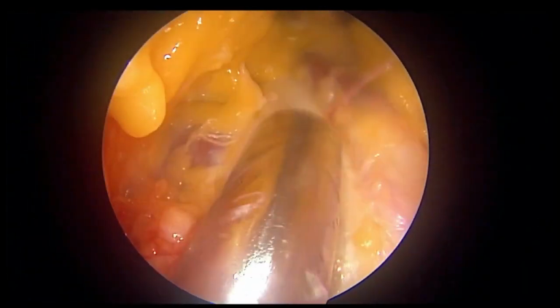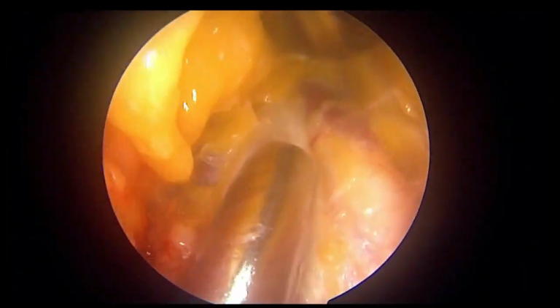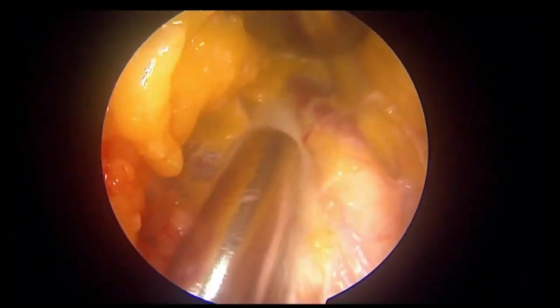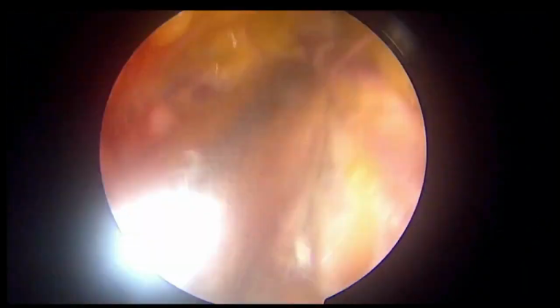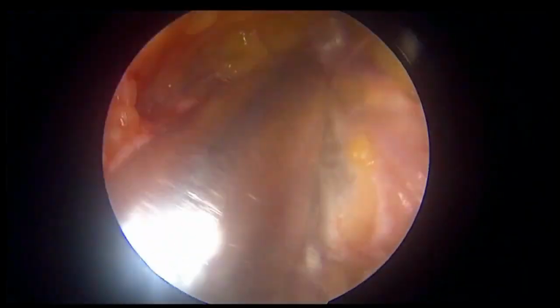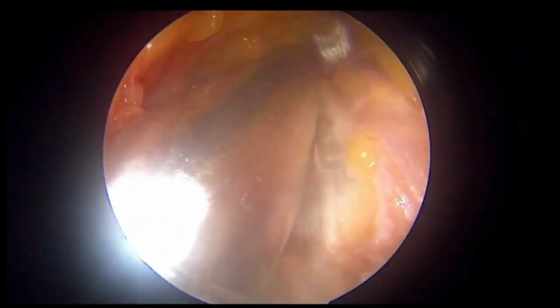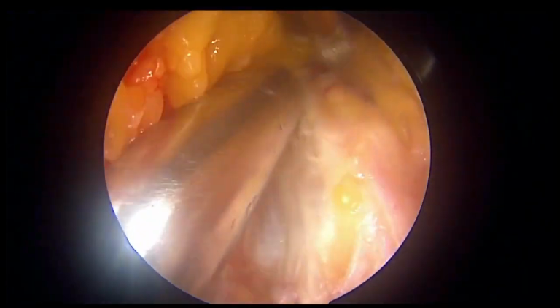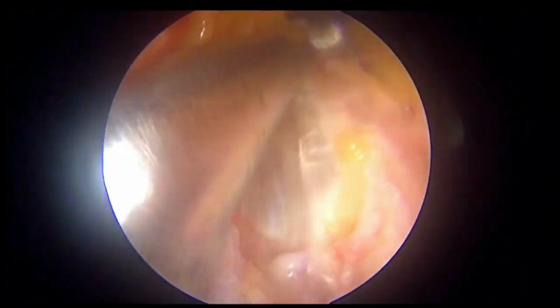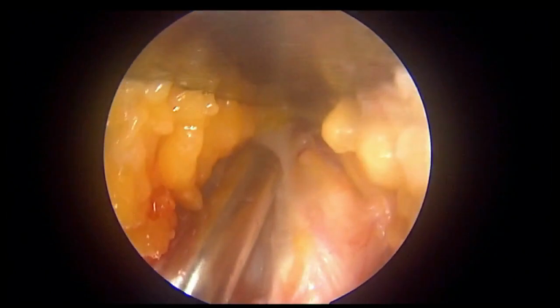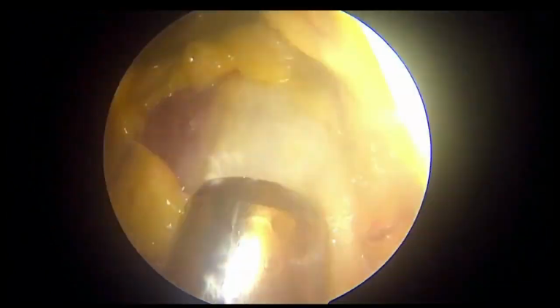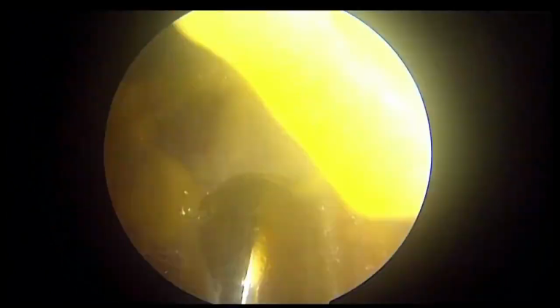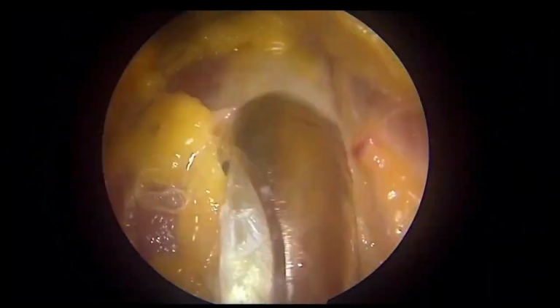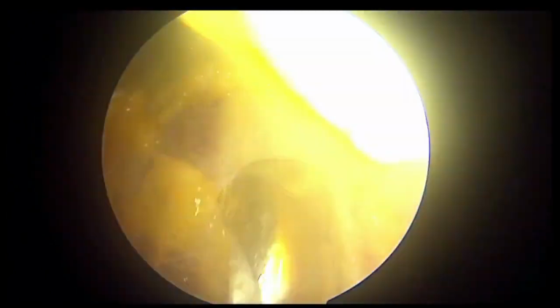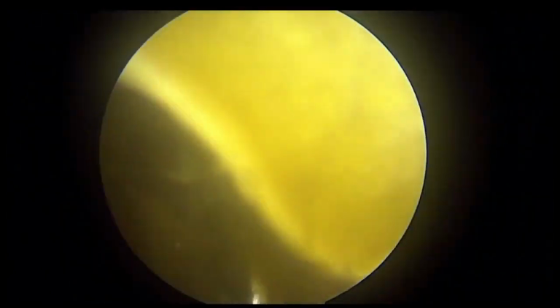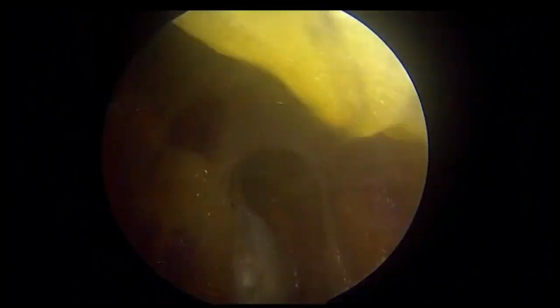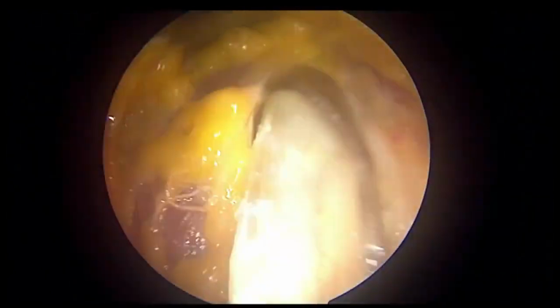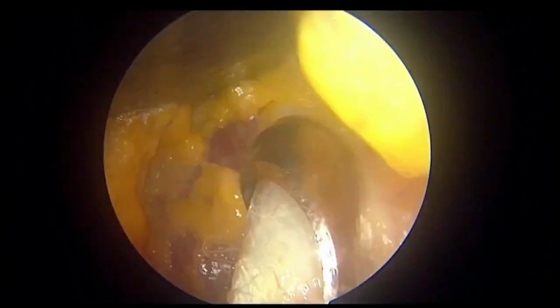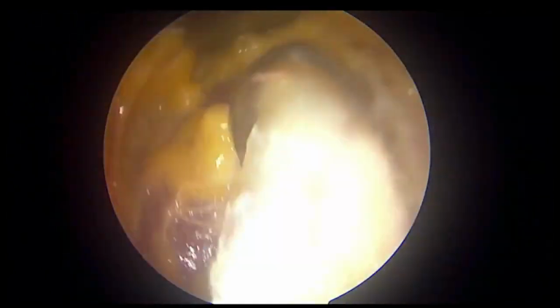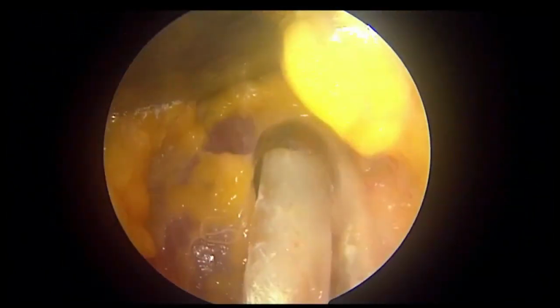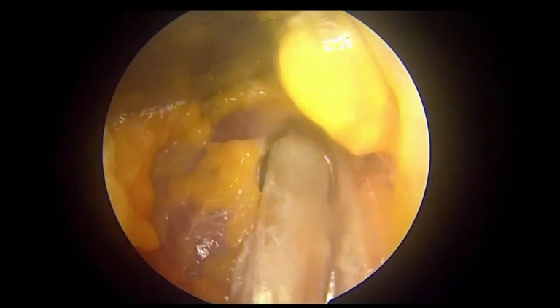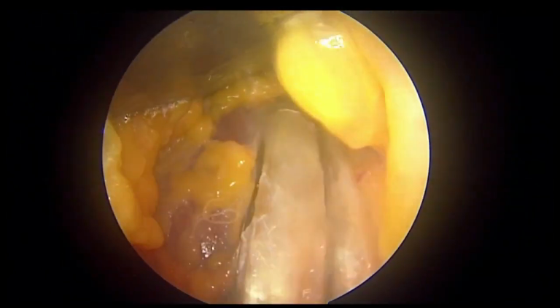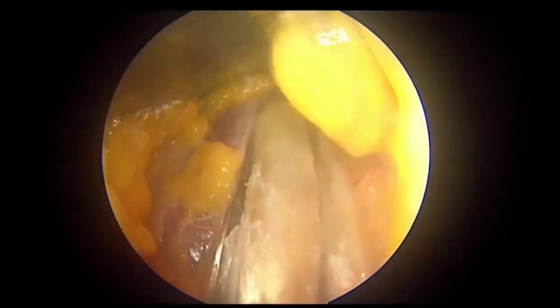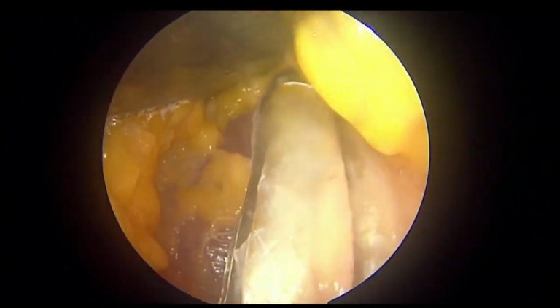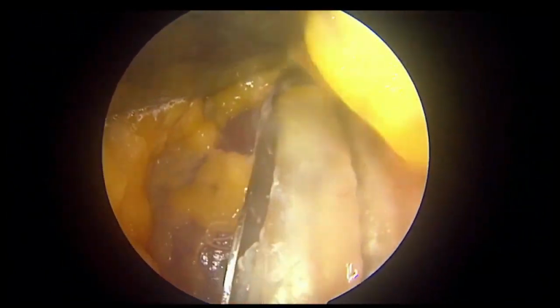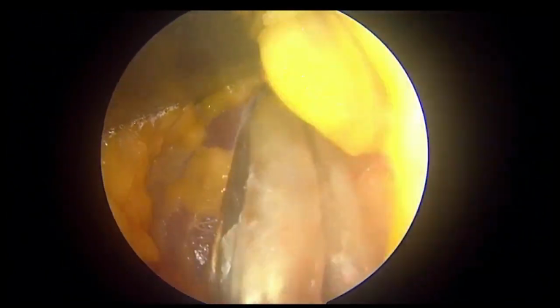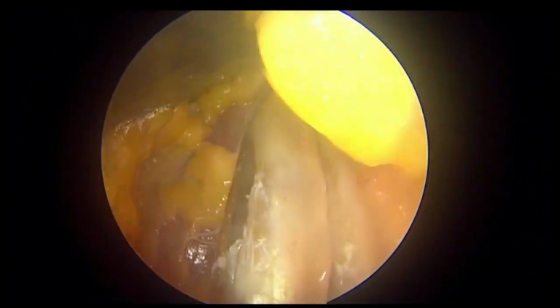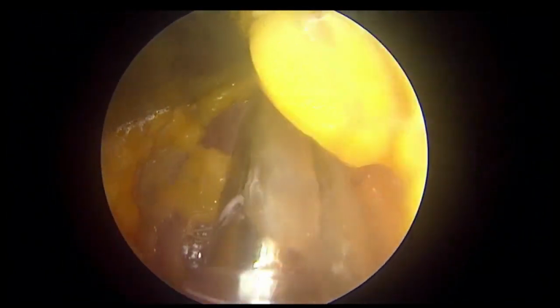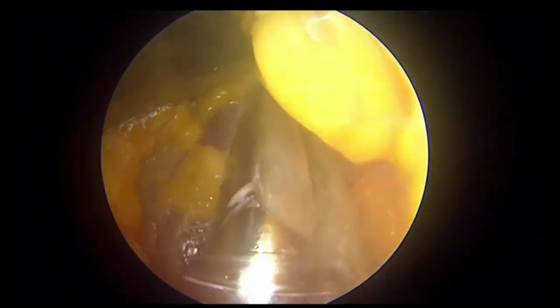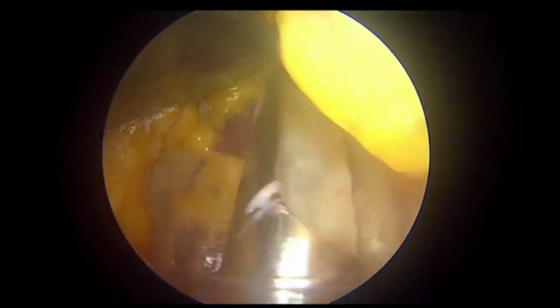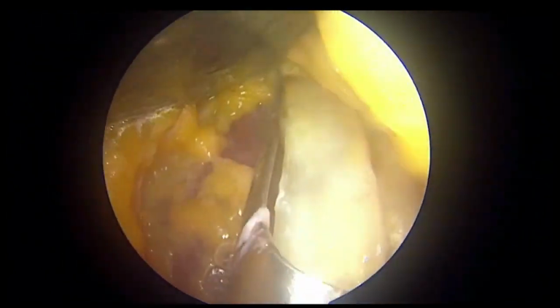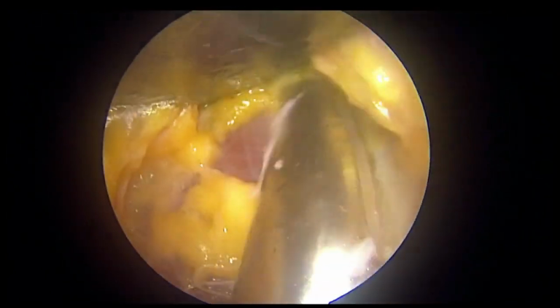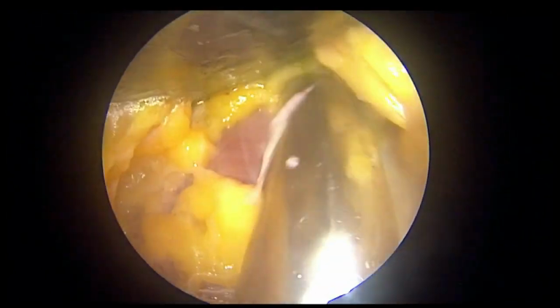You can push the quadriceps harvester in the direction of the apex of the graft.